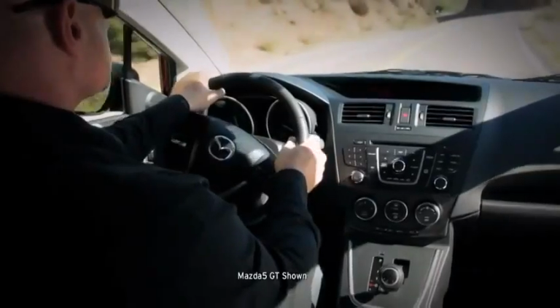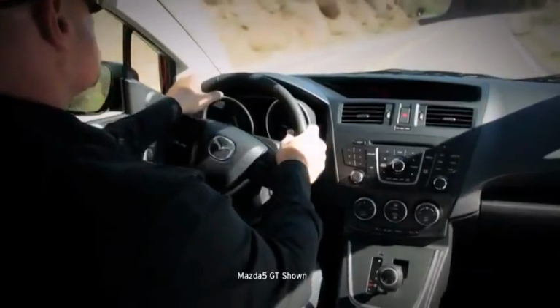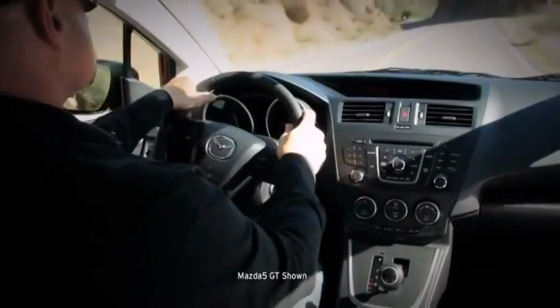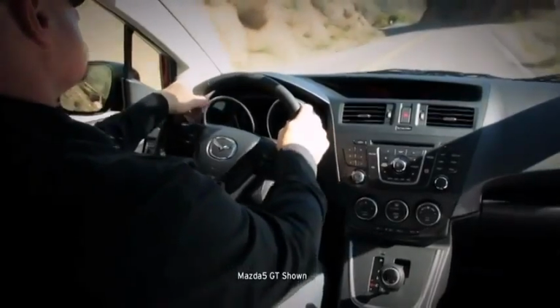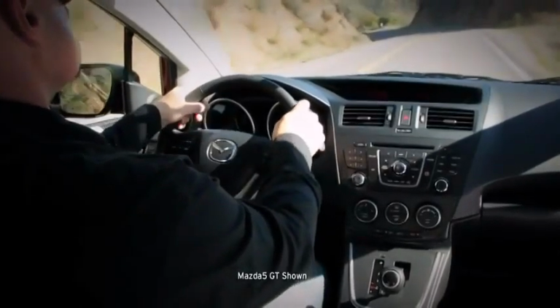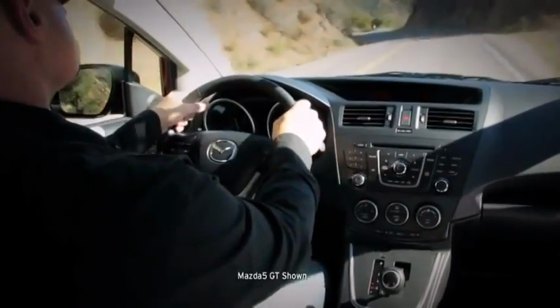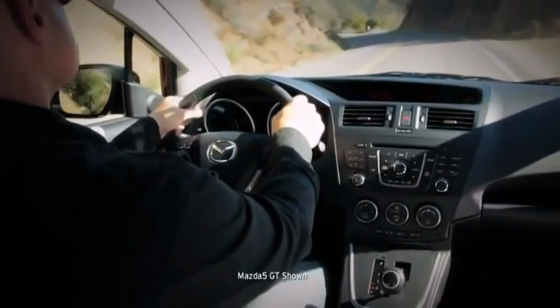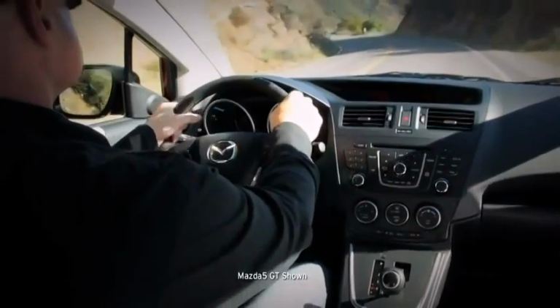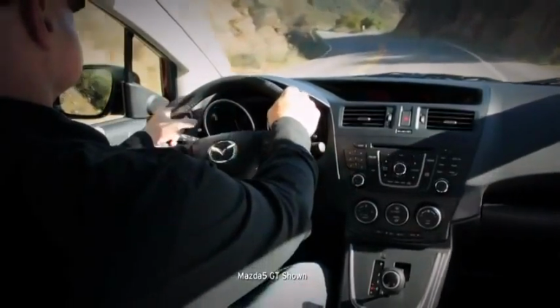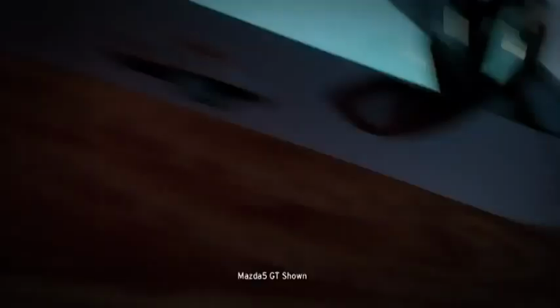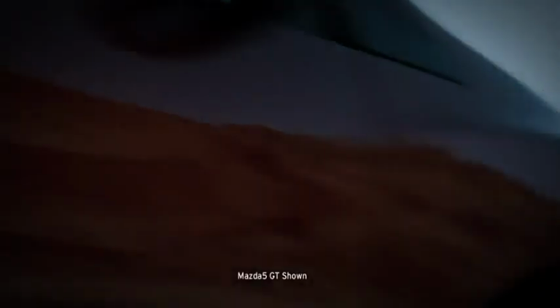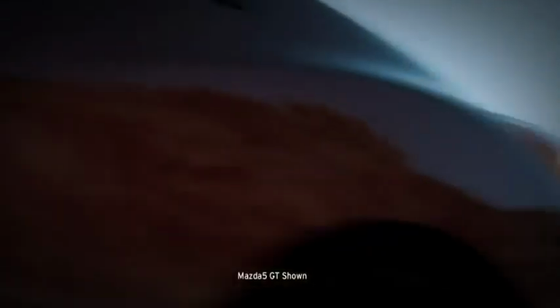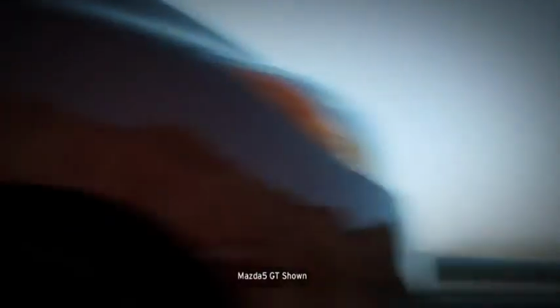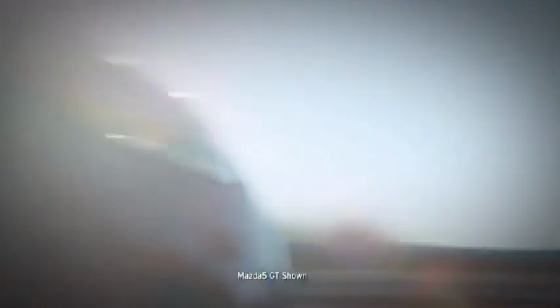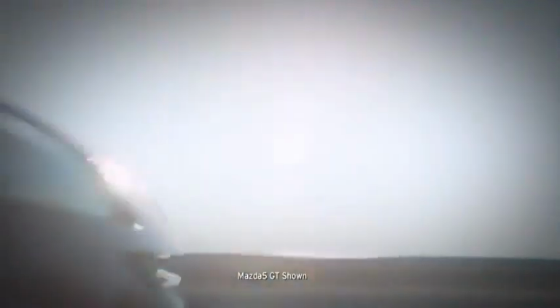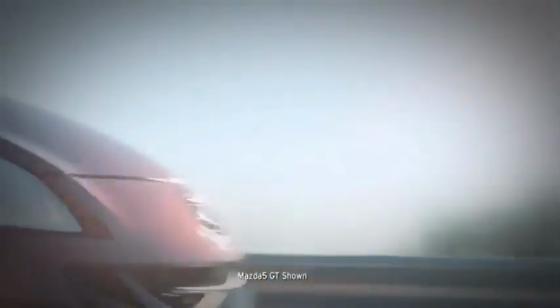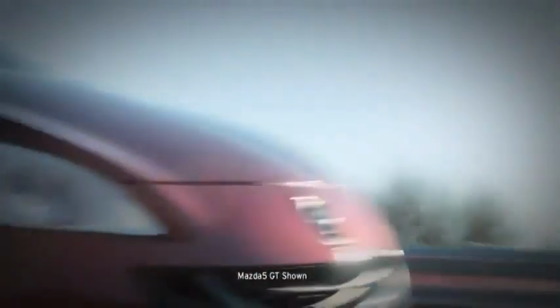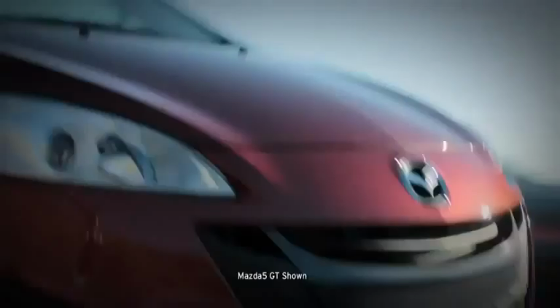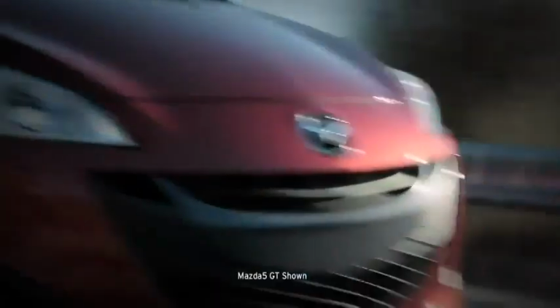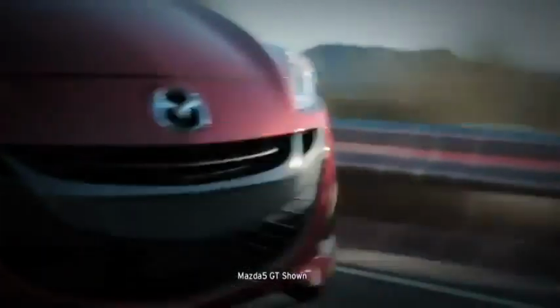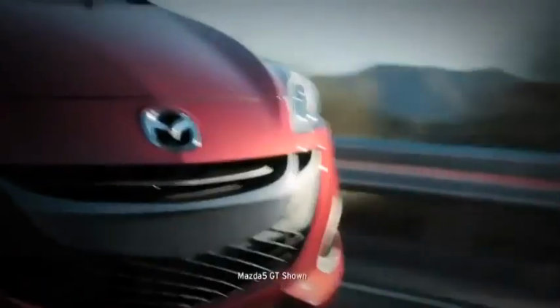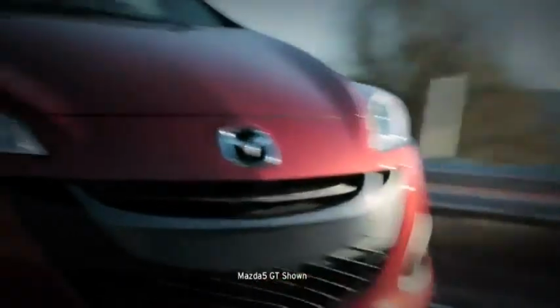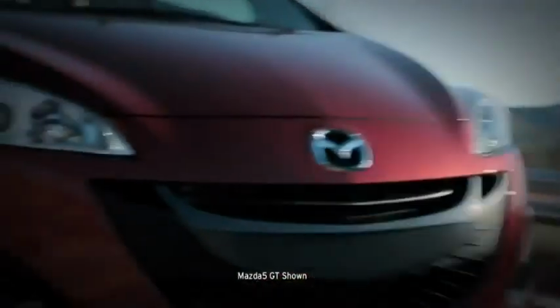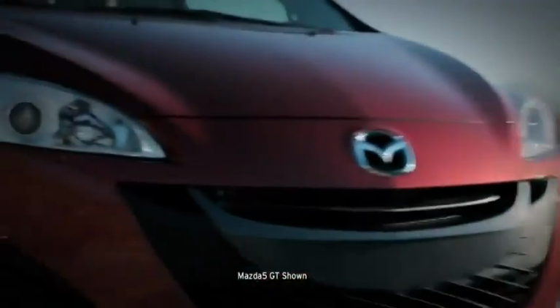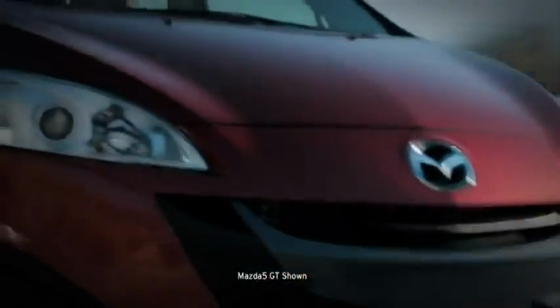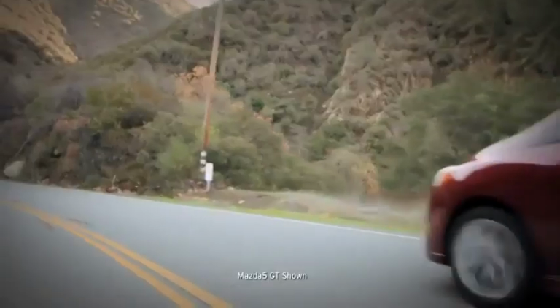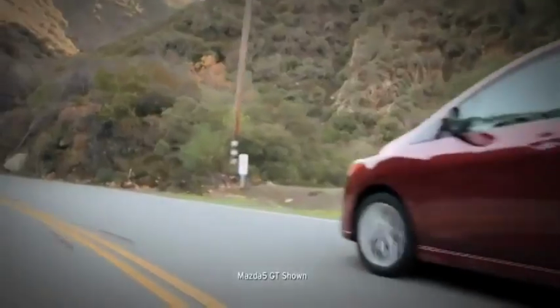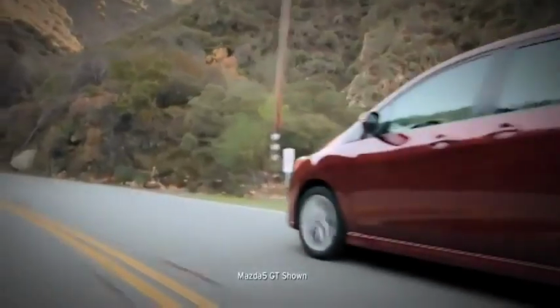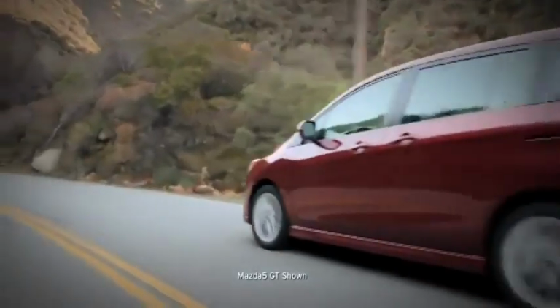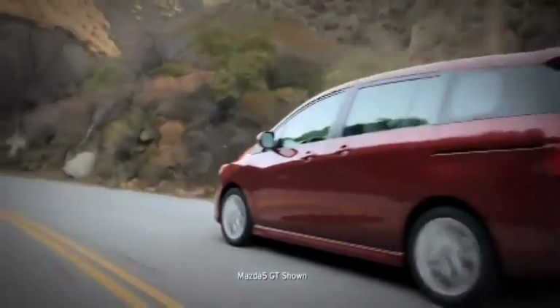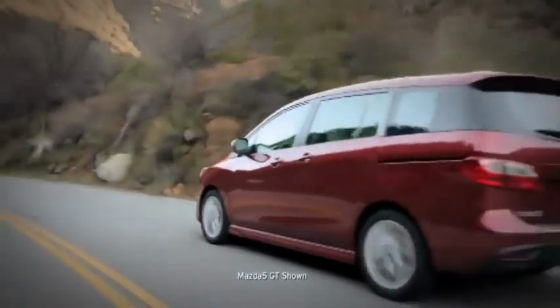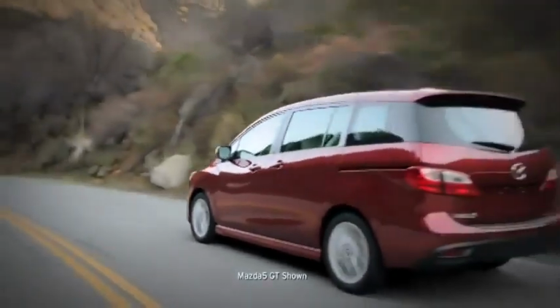The Mazda 5 is such an unconventional un-minivan that it may not even be a minivan anymore. Decide for yourself by taking it on a test drive.